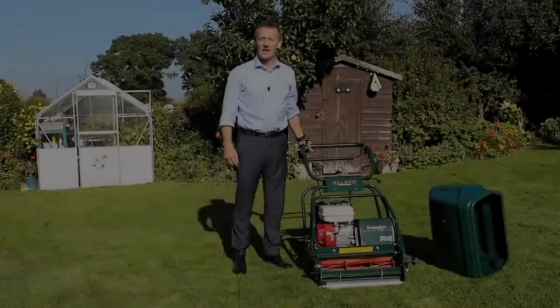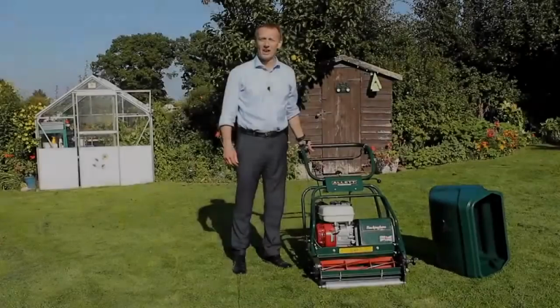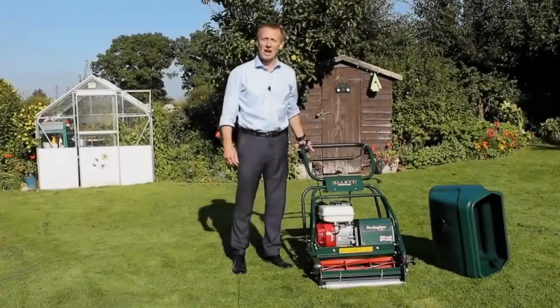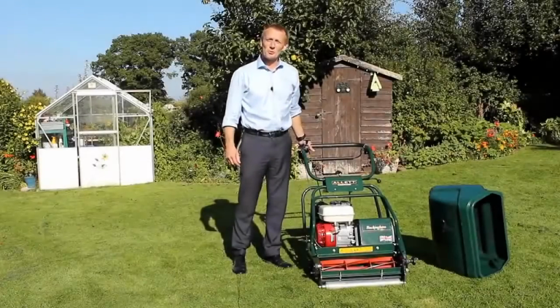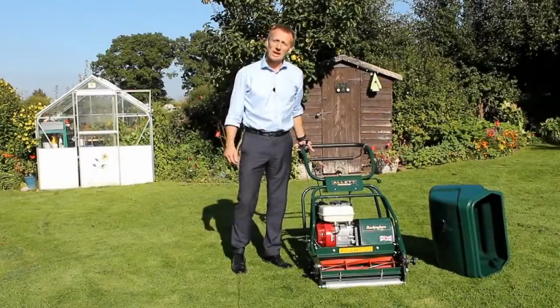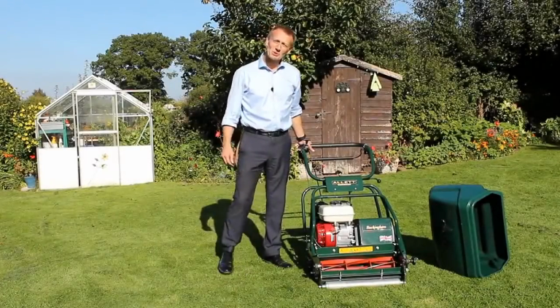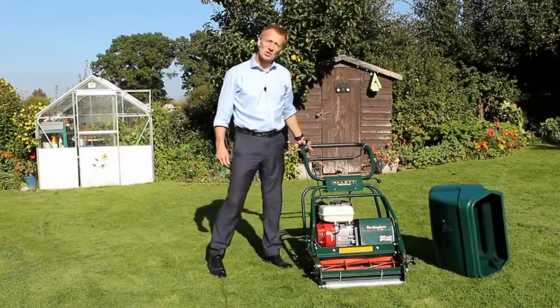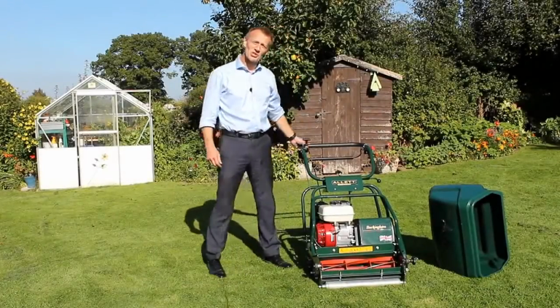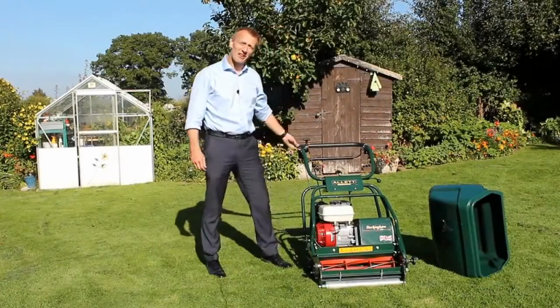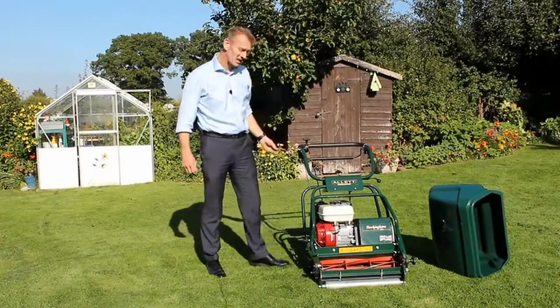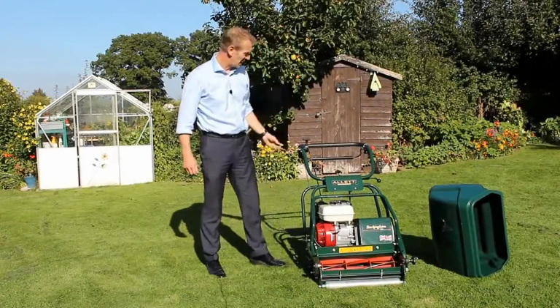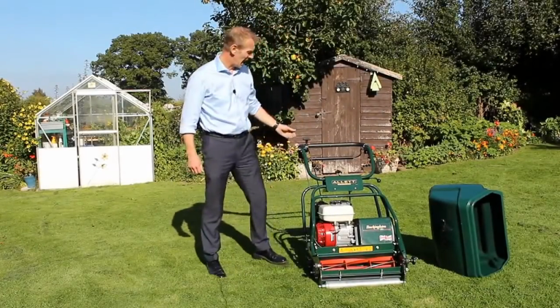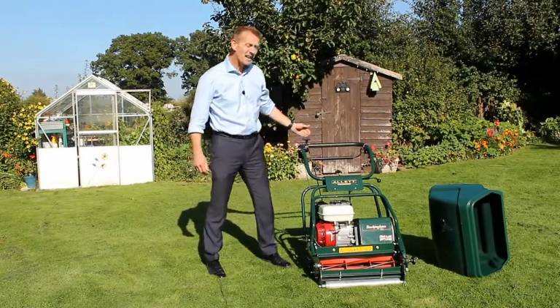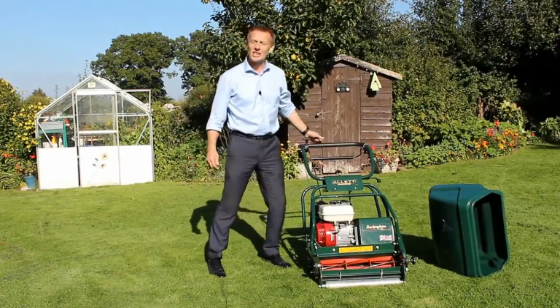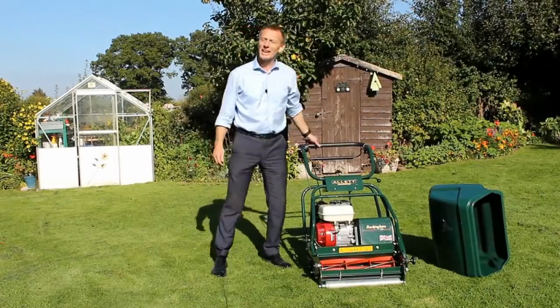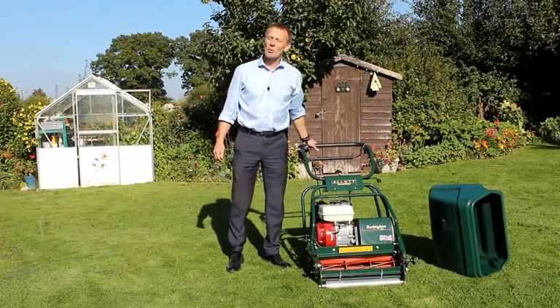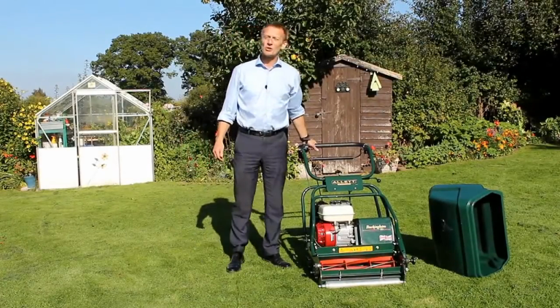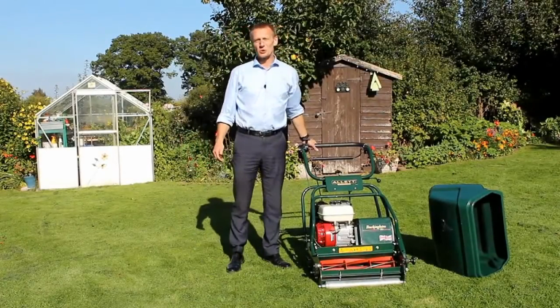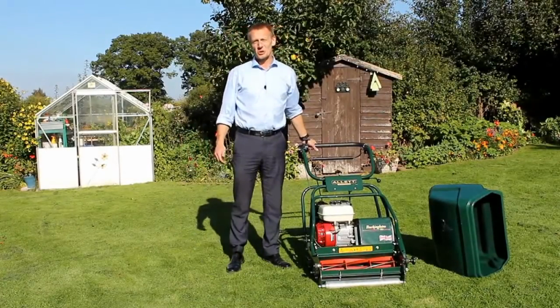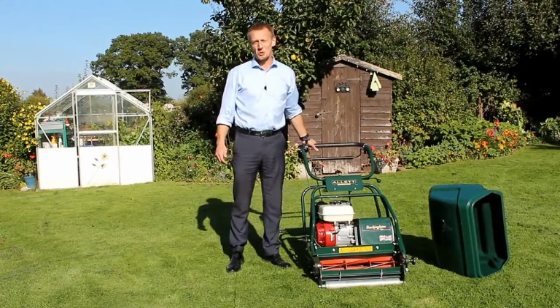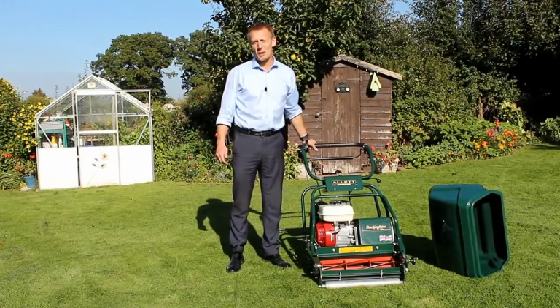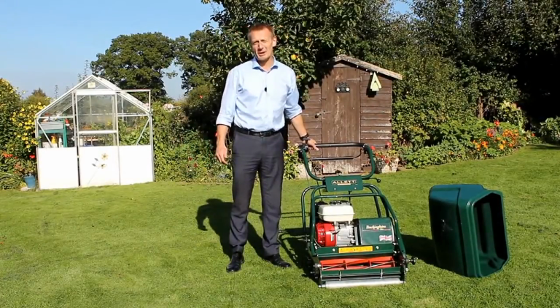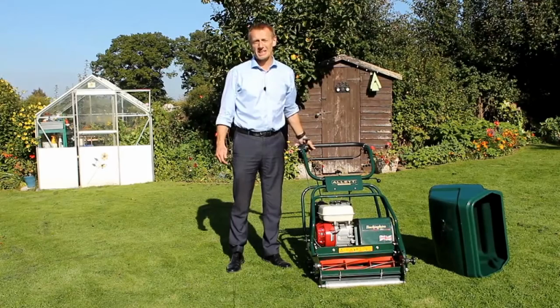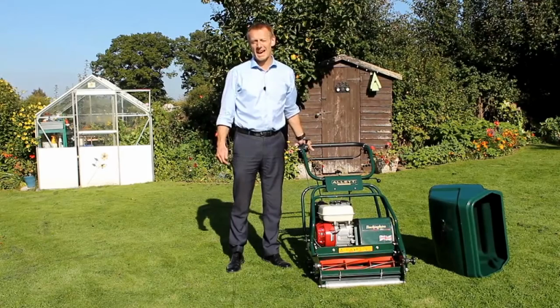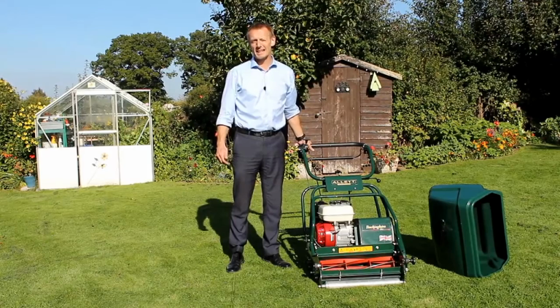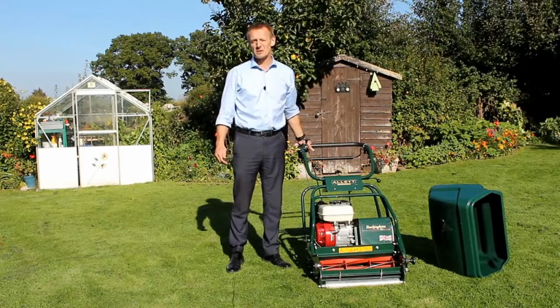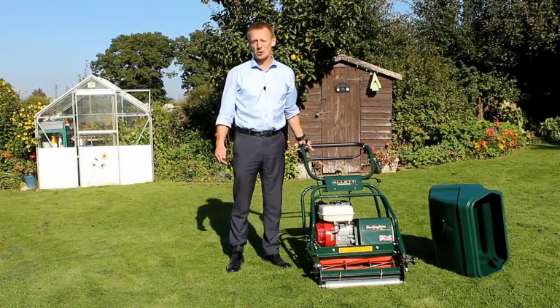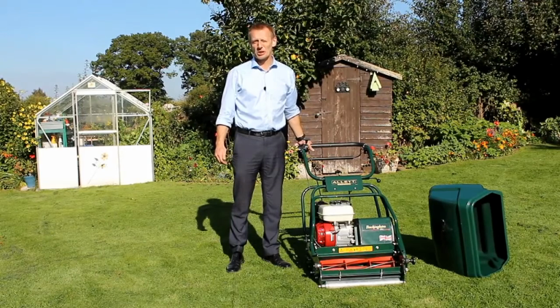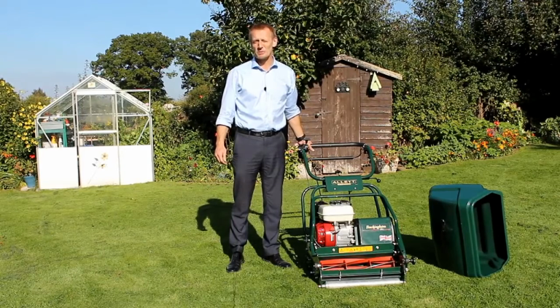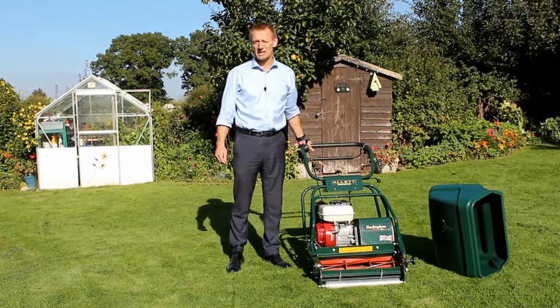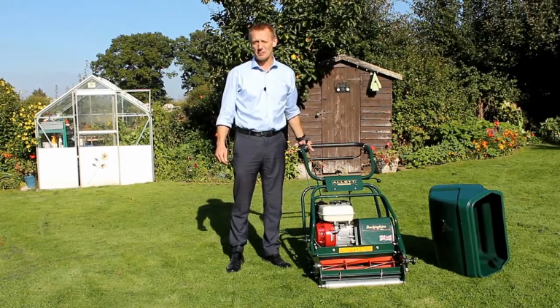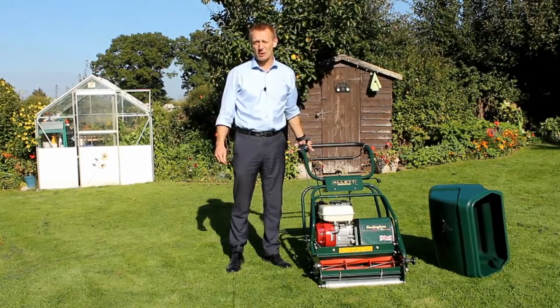Hello, my name is Austin Jarrett and today I want to talk to you about the Allett Buckingham cylinder mower.